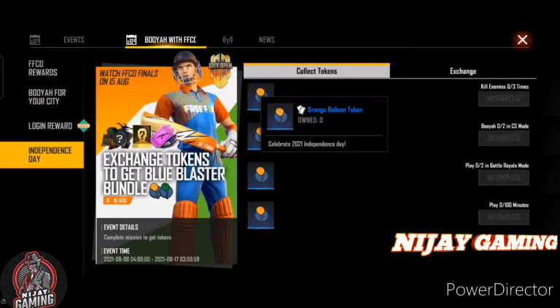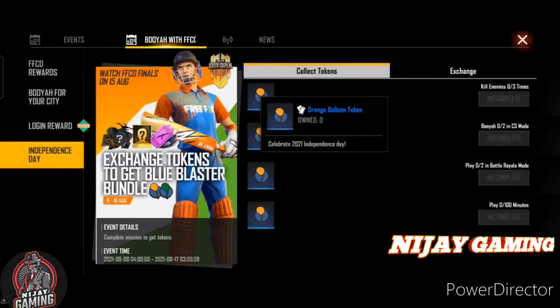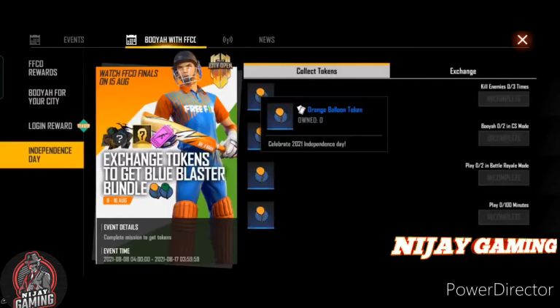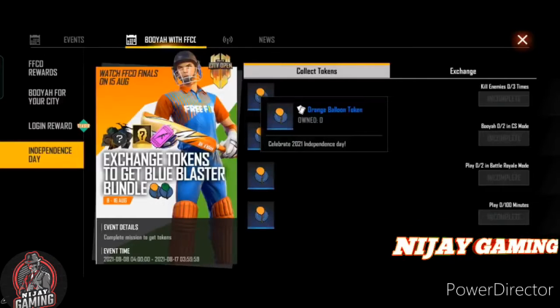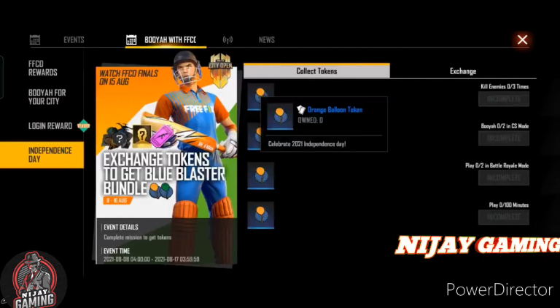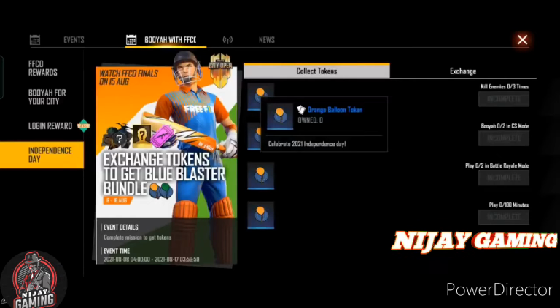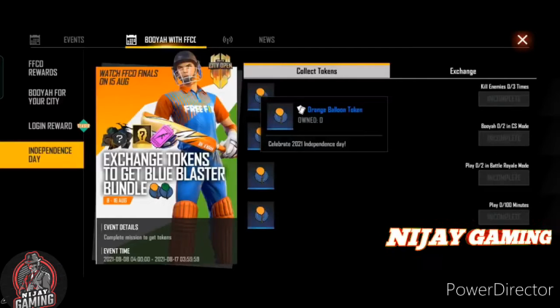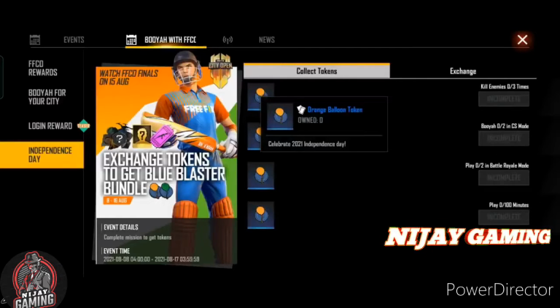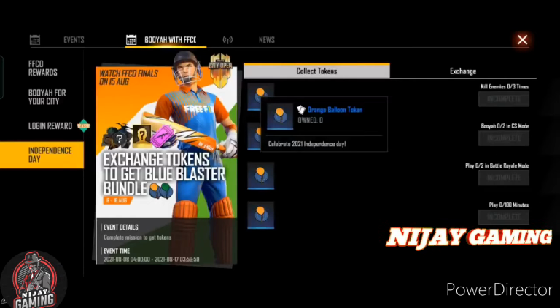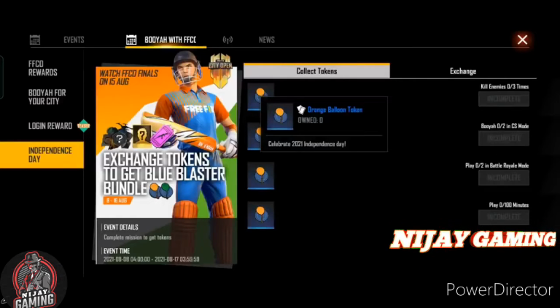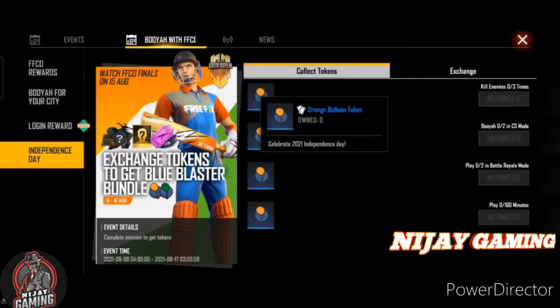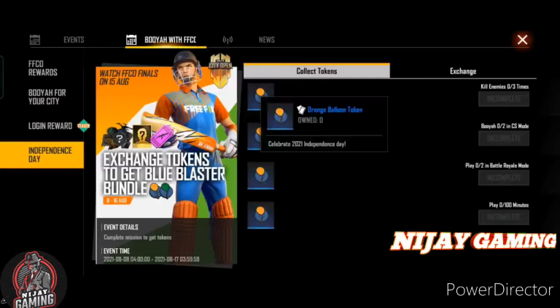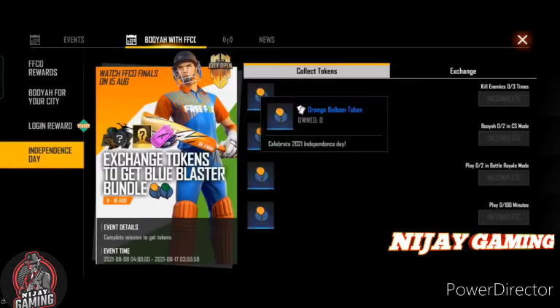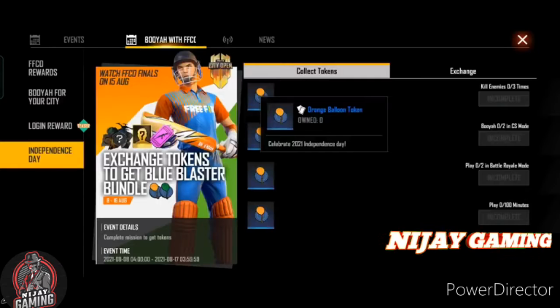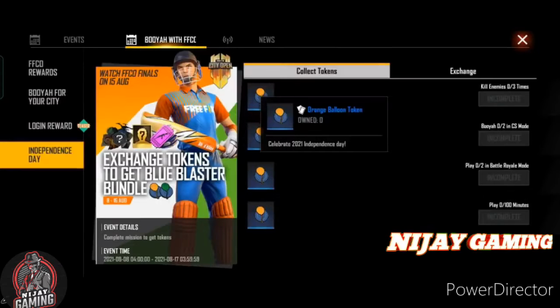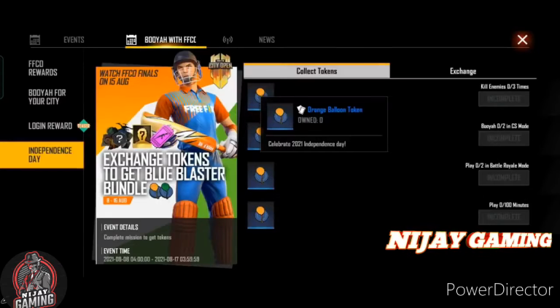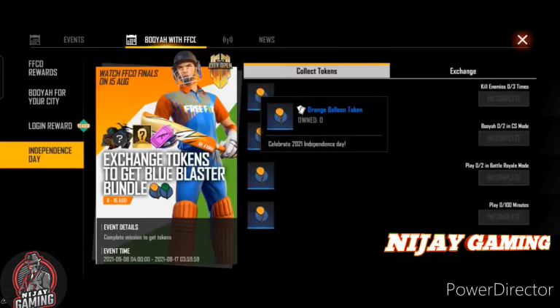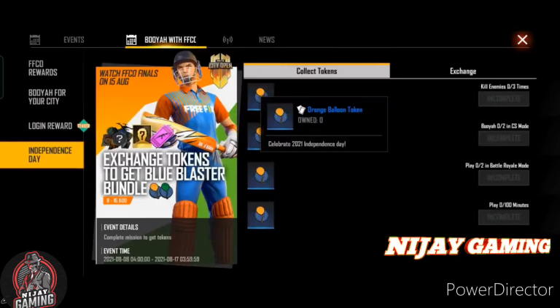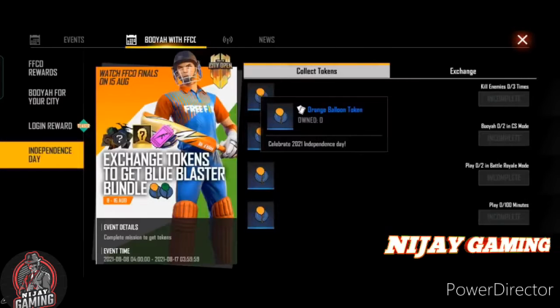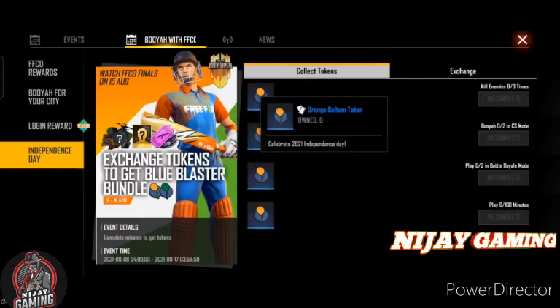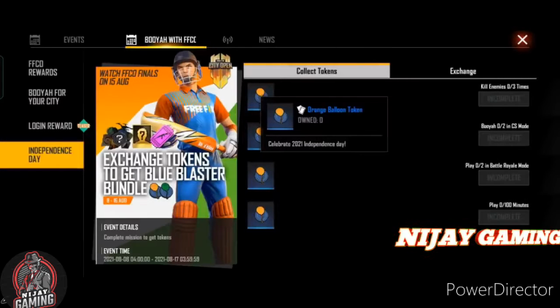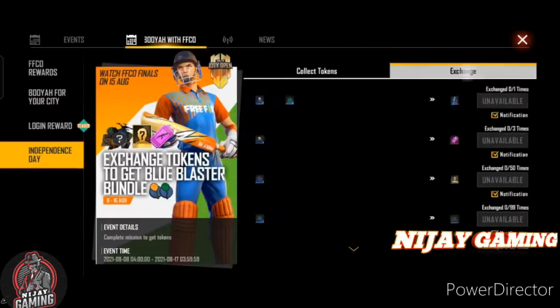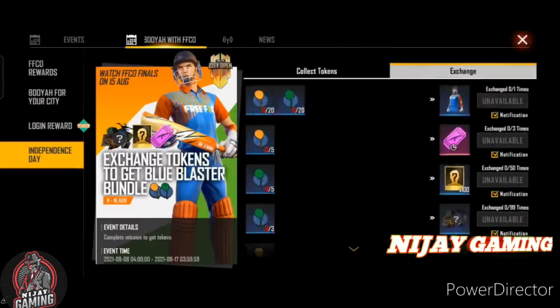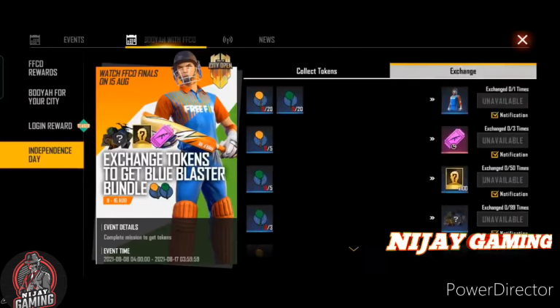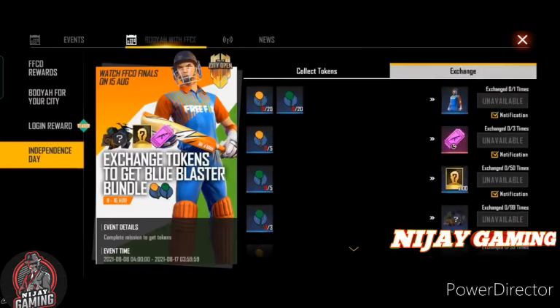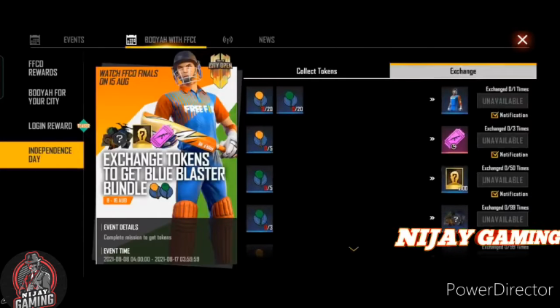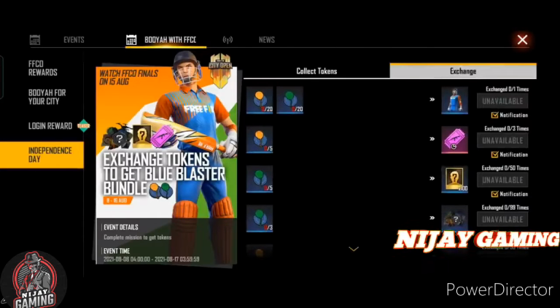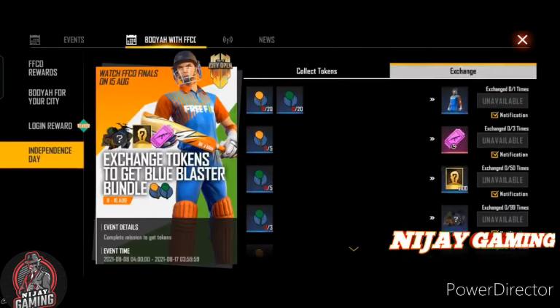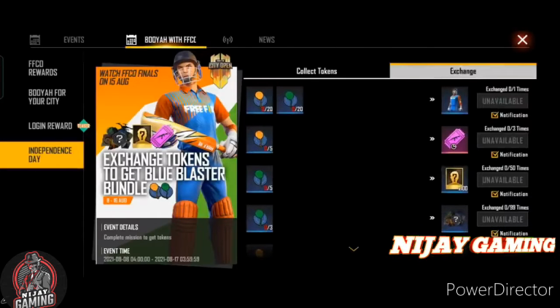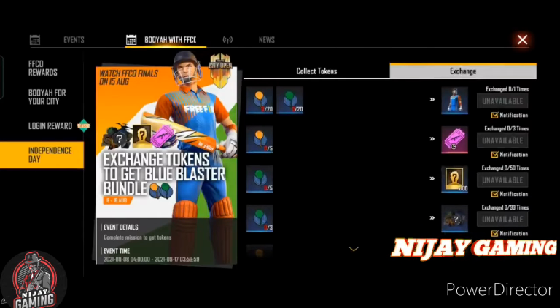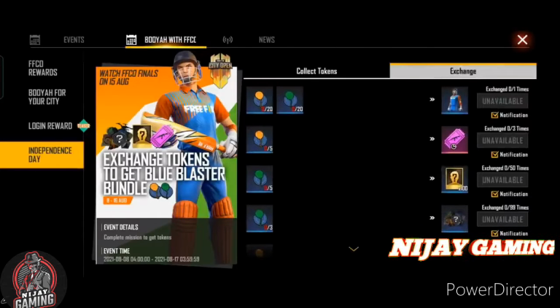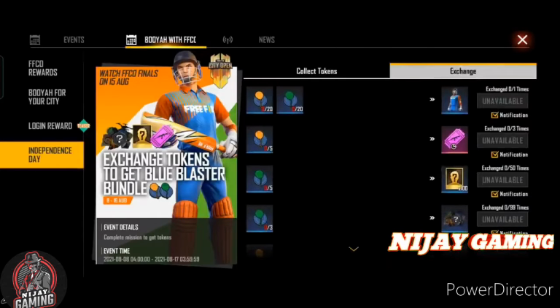Then you have a daily mission. You can kill 4 tokens. If you have a token, you can exchange it in the game.